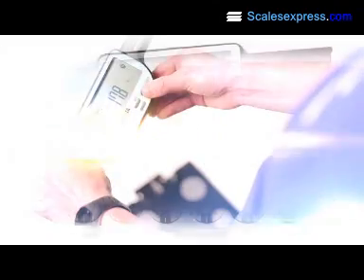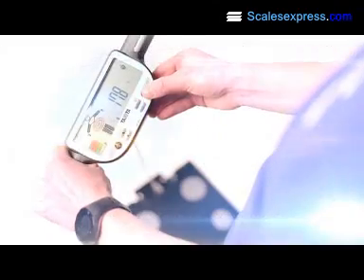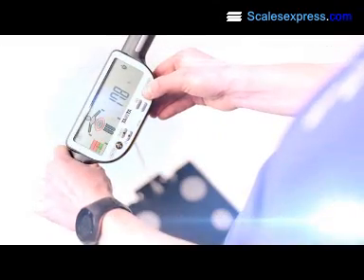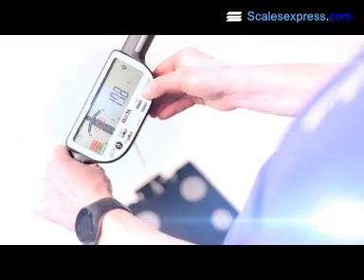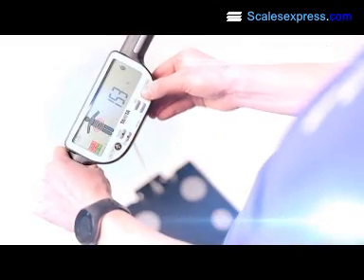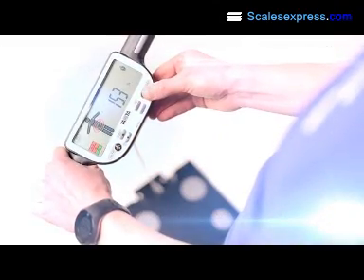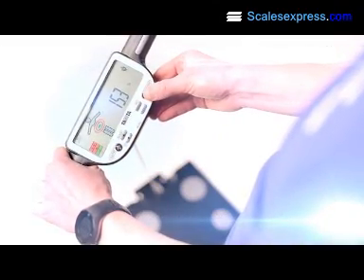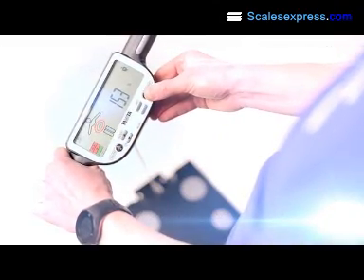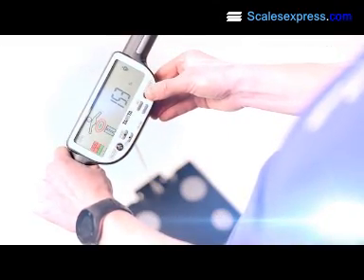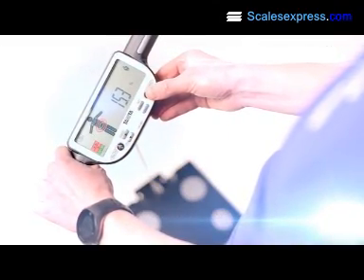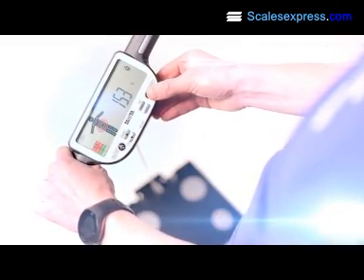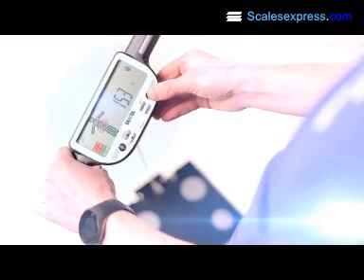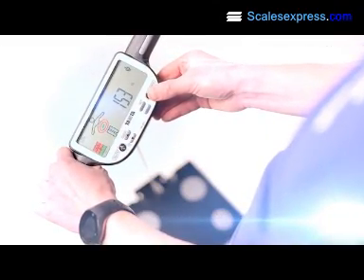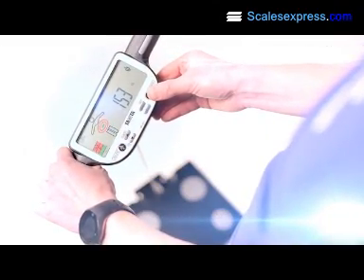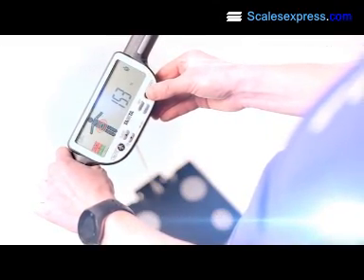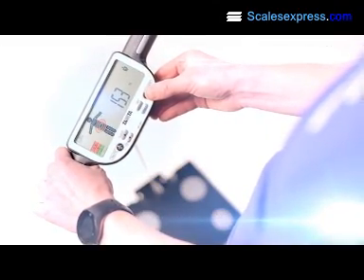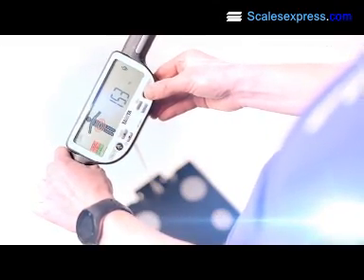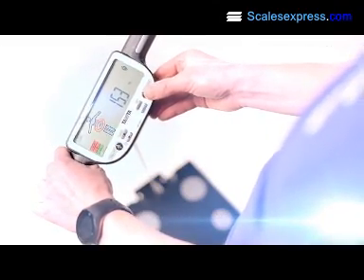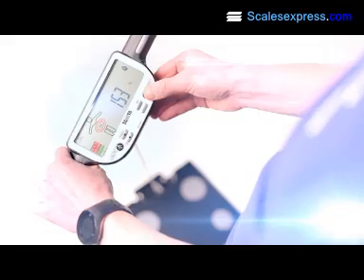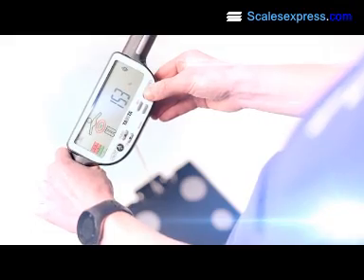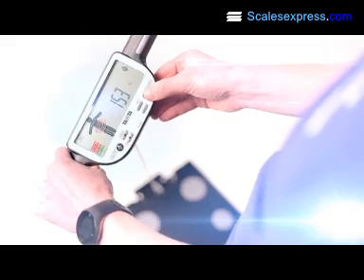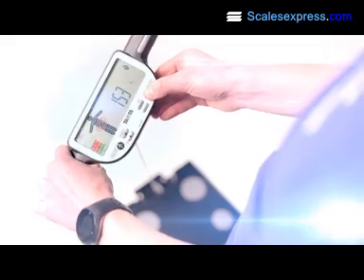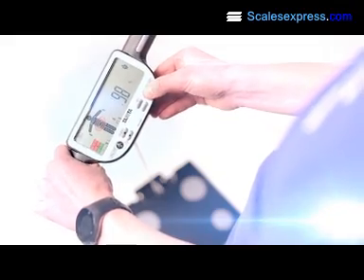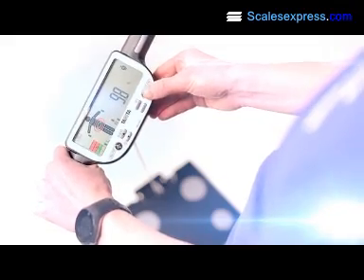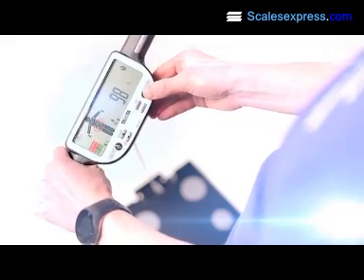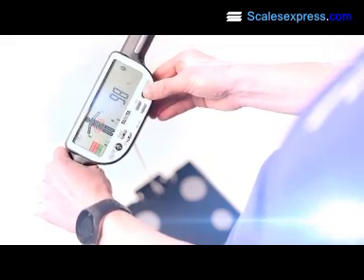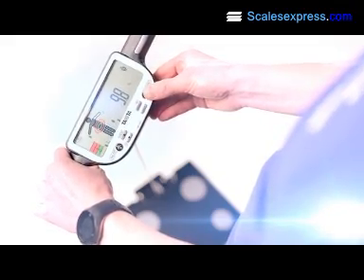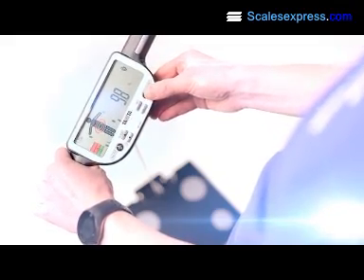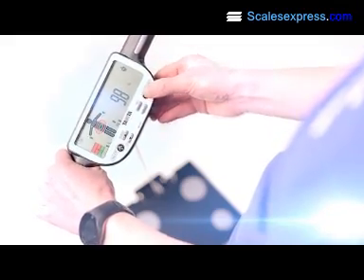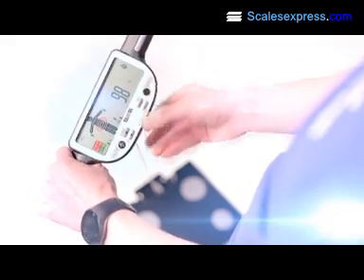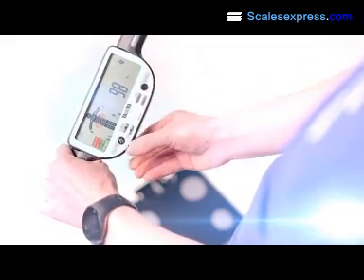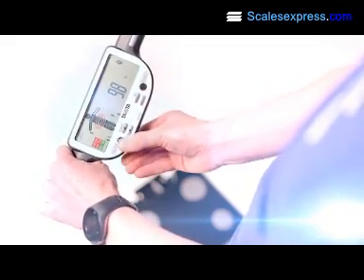Further segmental readings for each arm, leg, and trunk are also shown, providing you with a complete body fitness analysis.